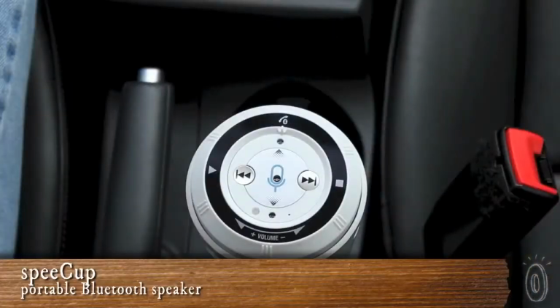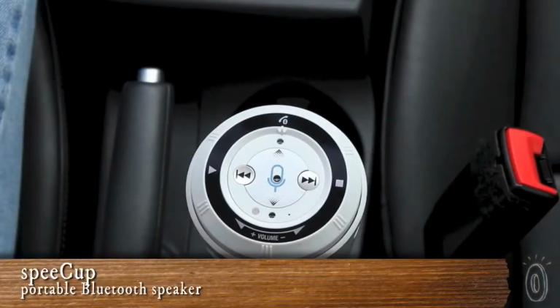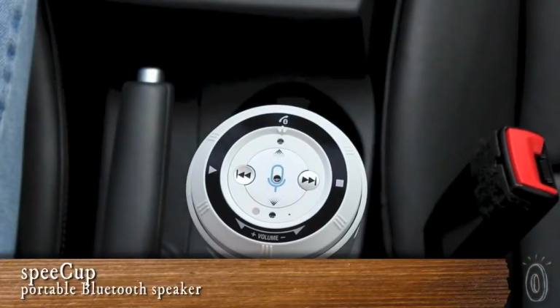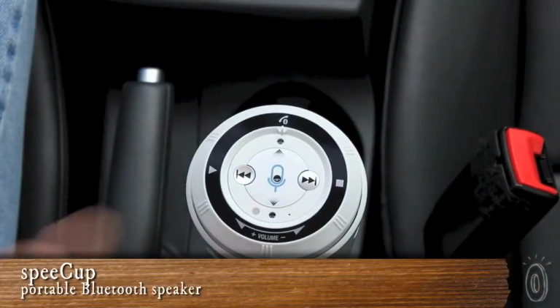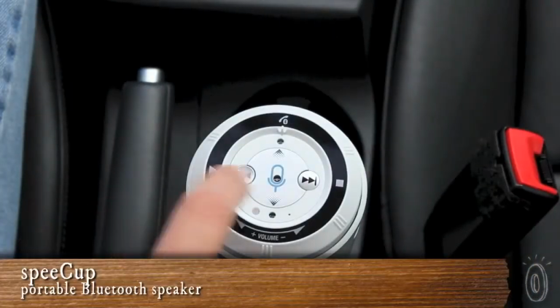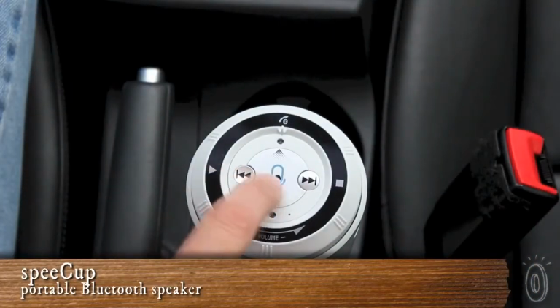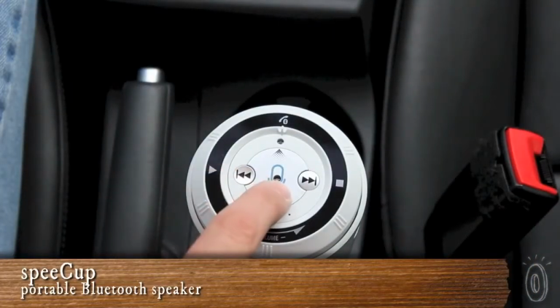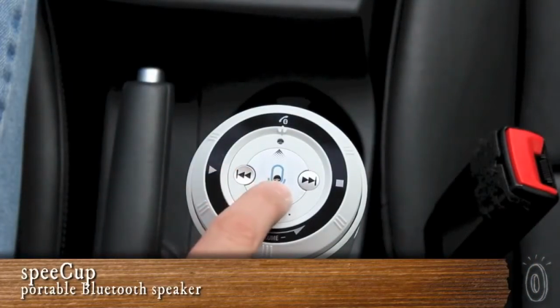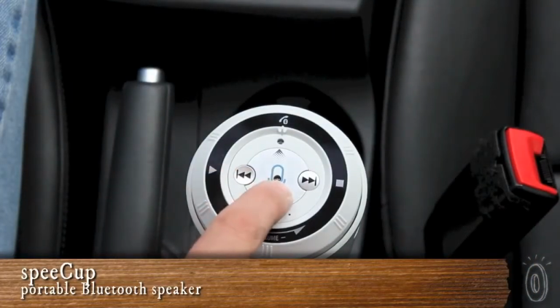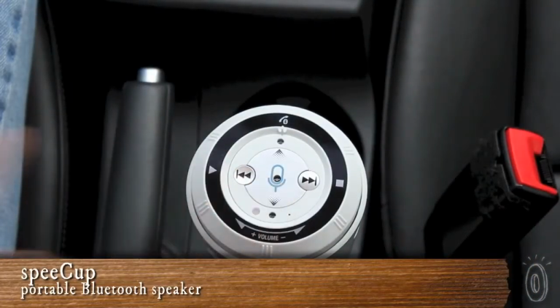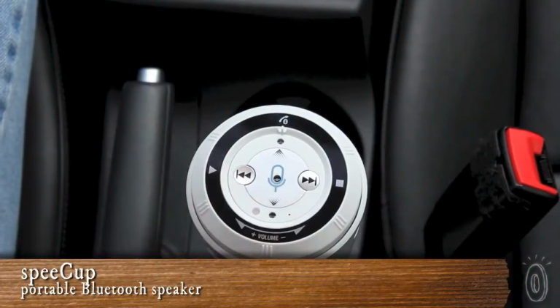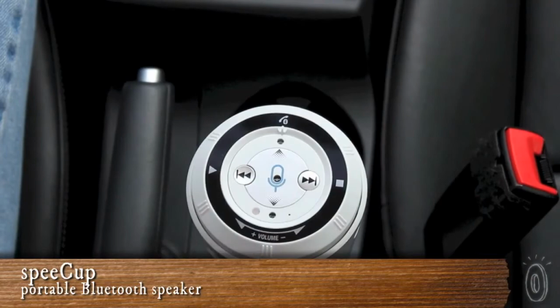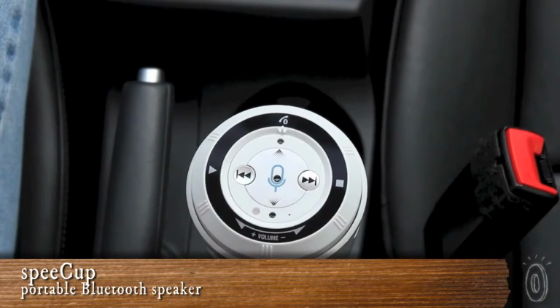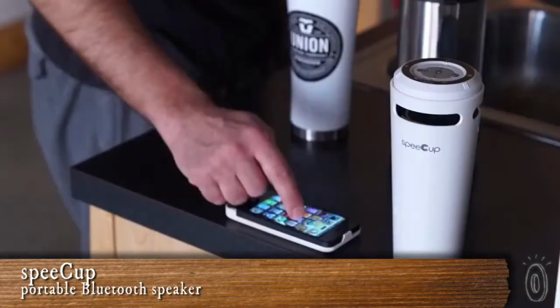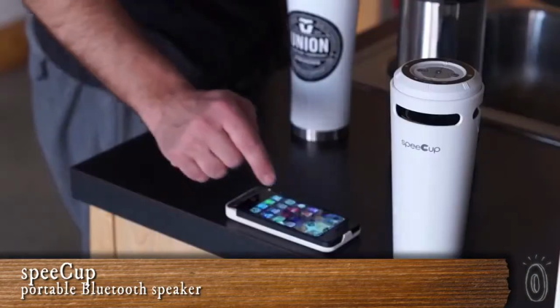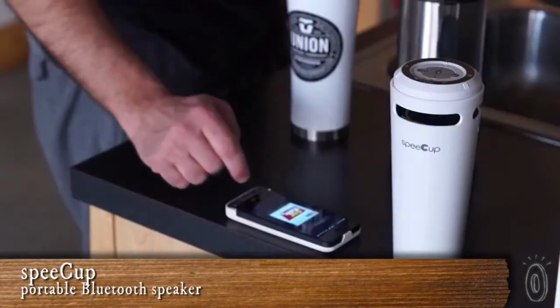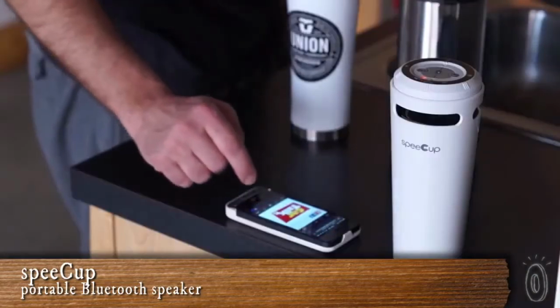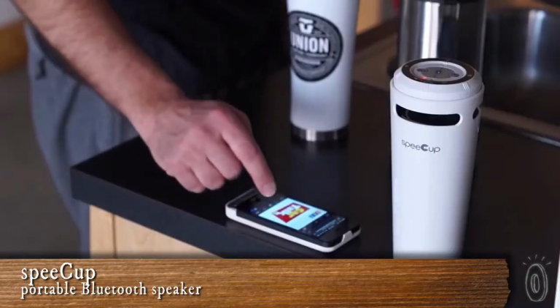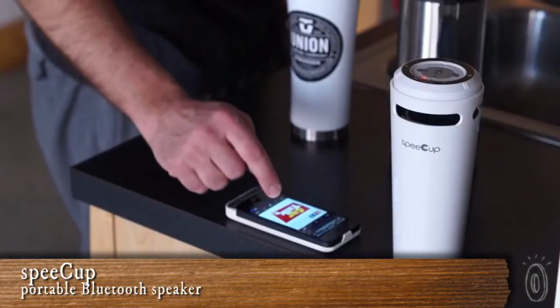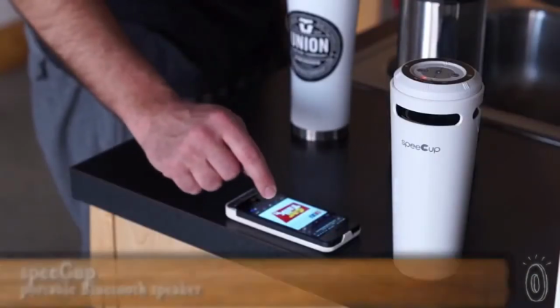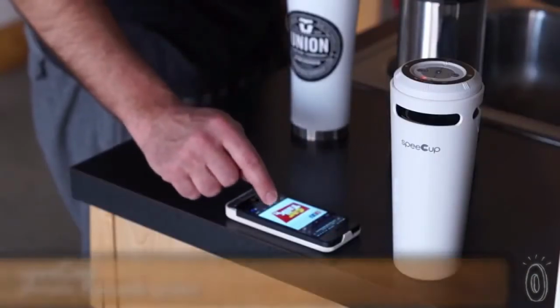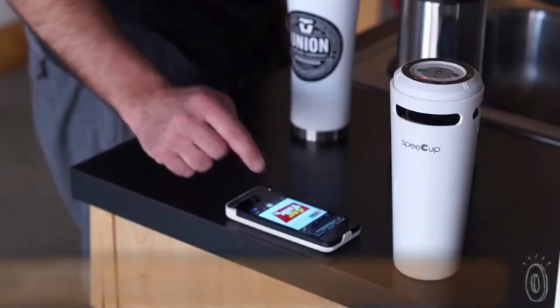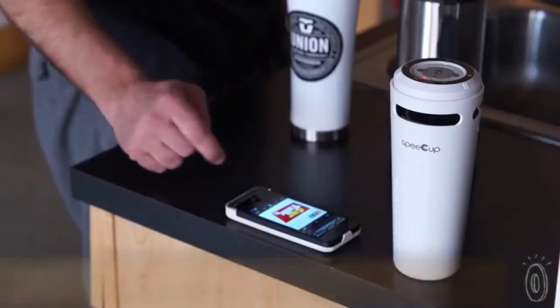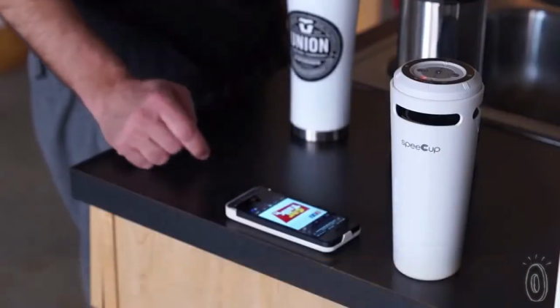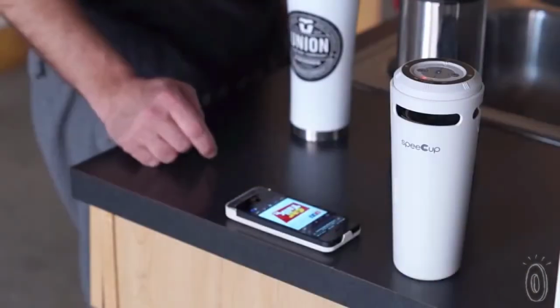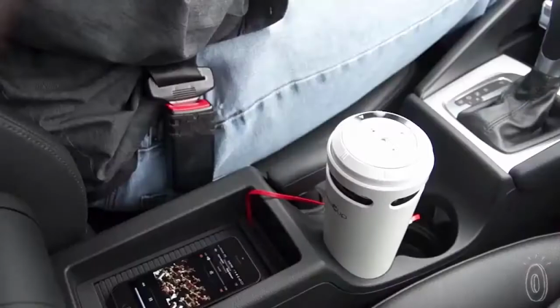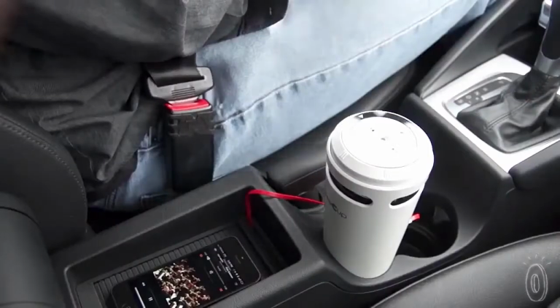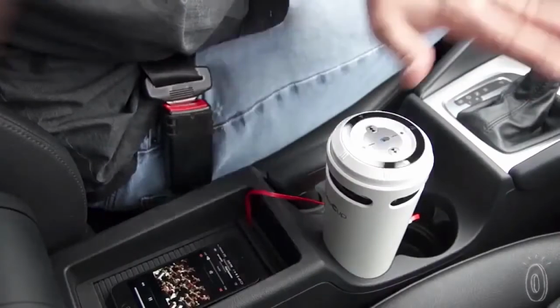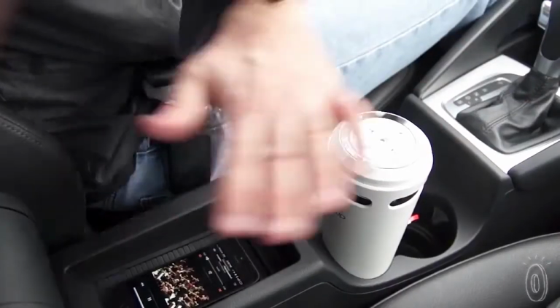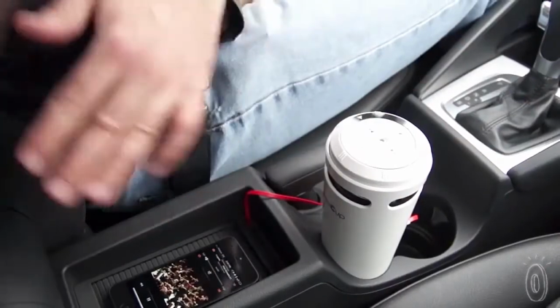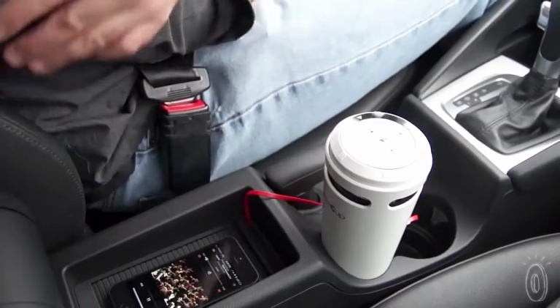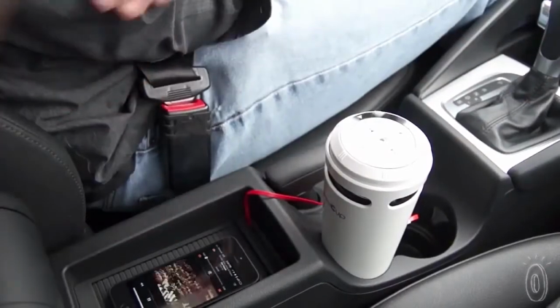Speak Up is a portable Bluetooth speaker that works with any smartphone, and also has gesture control to make it hands-free.